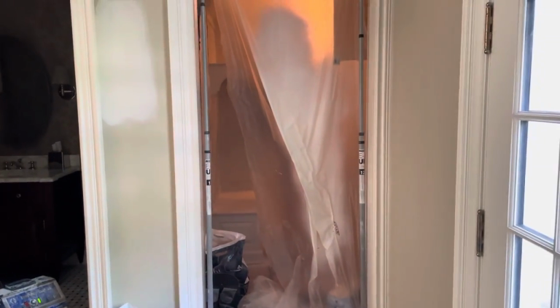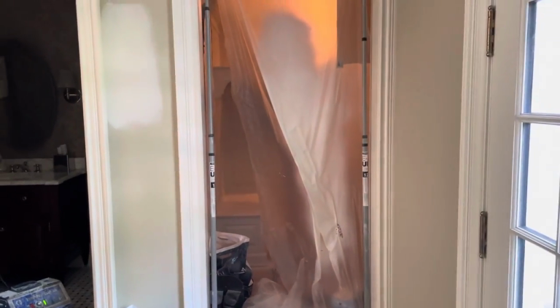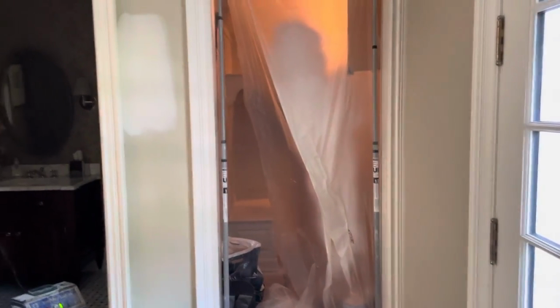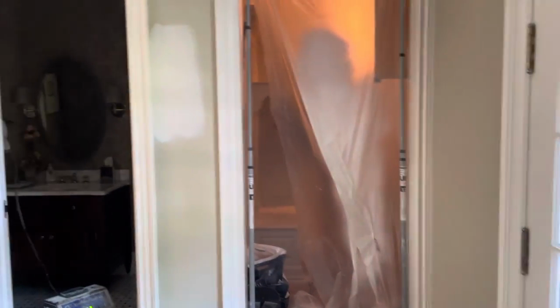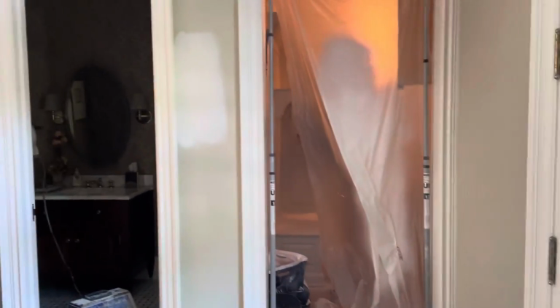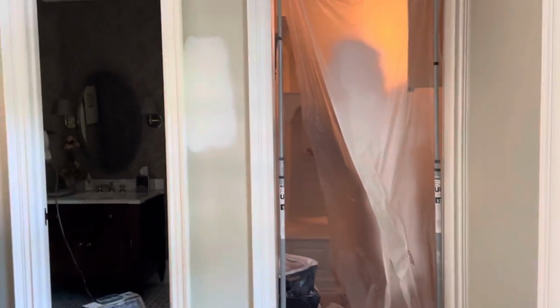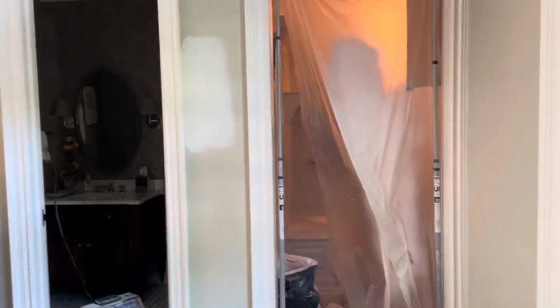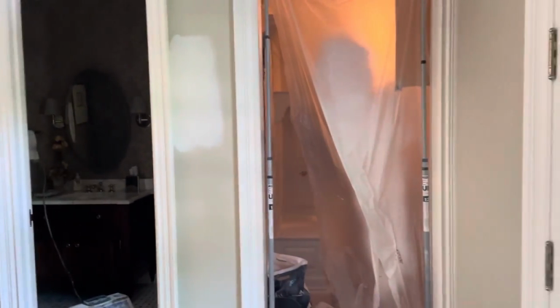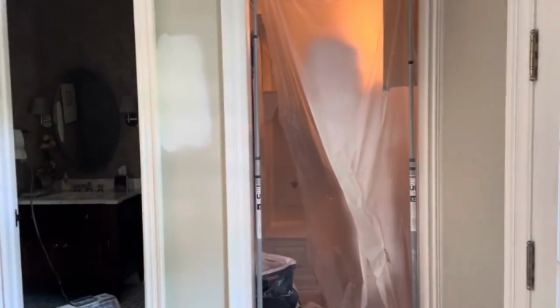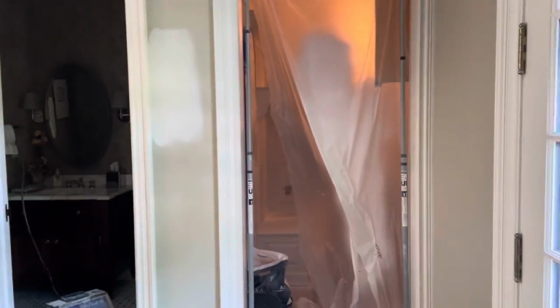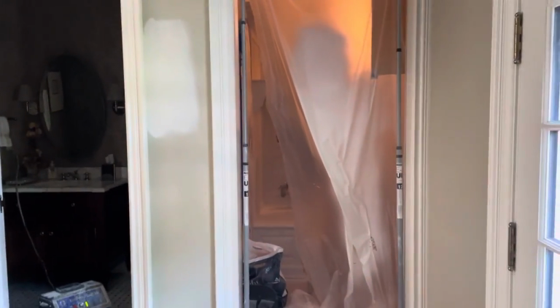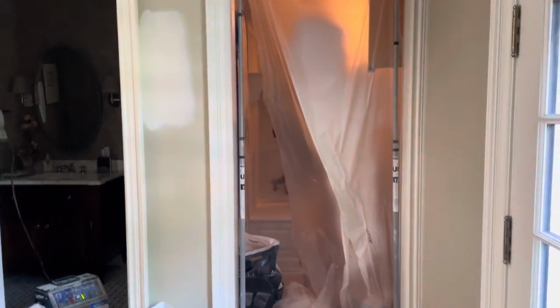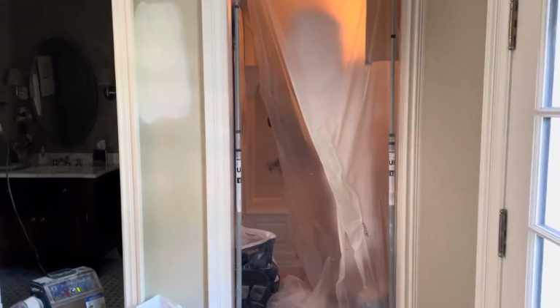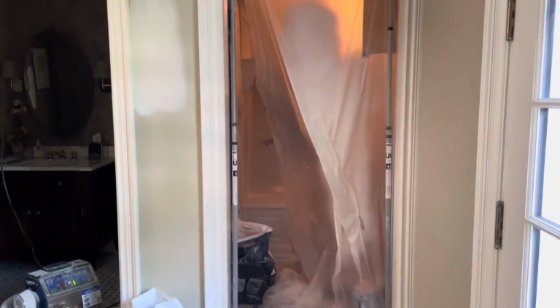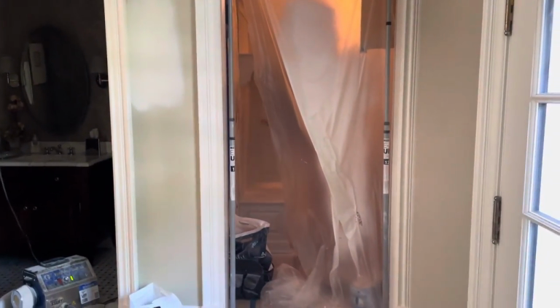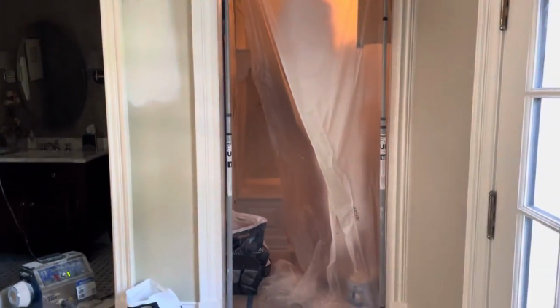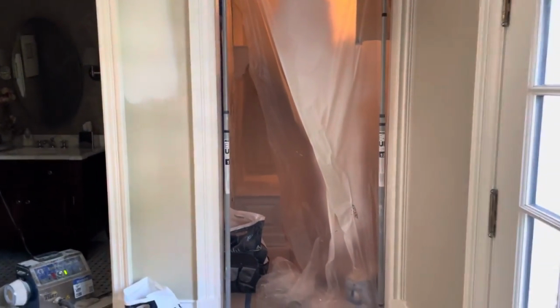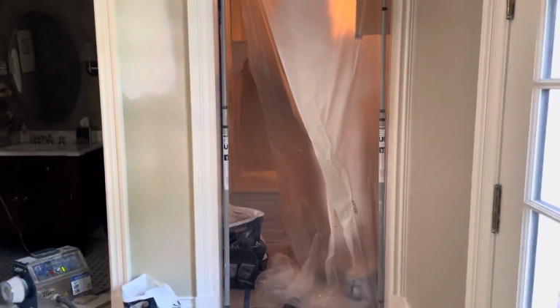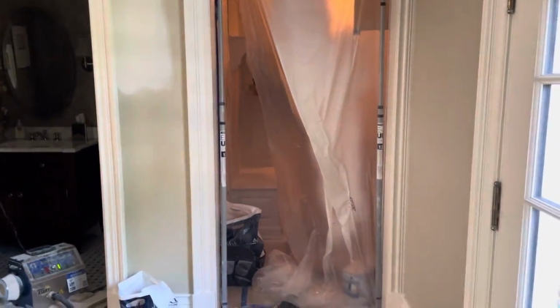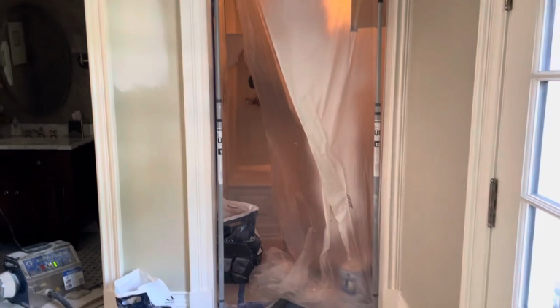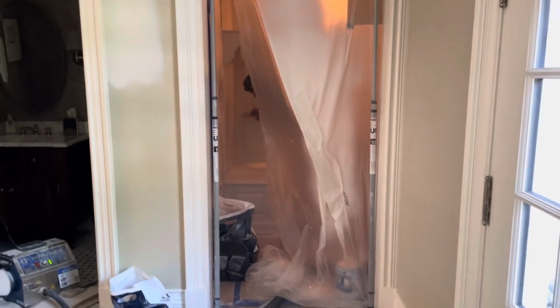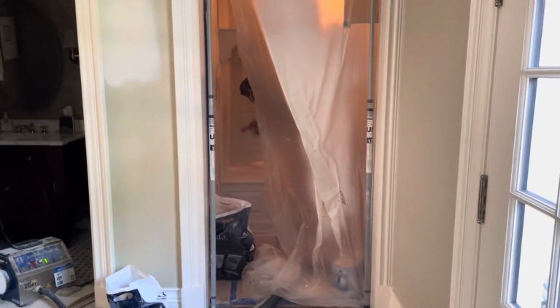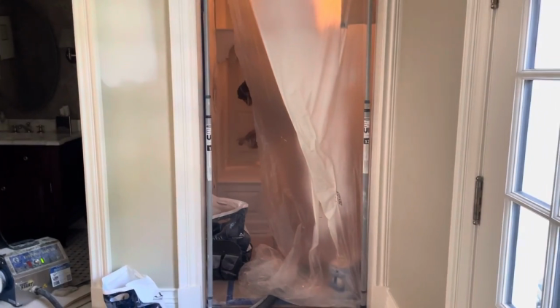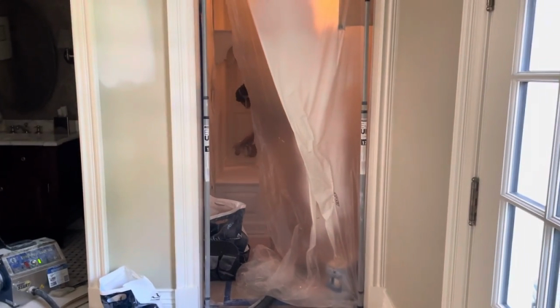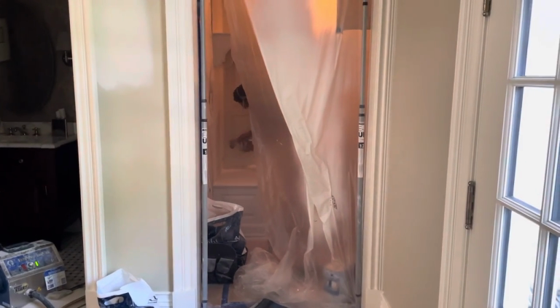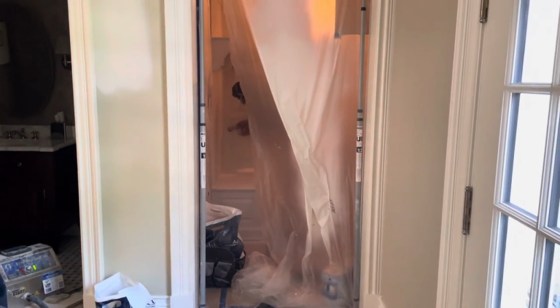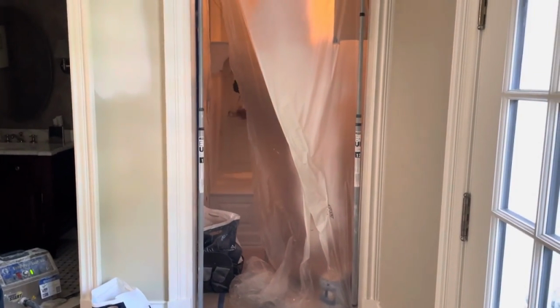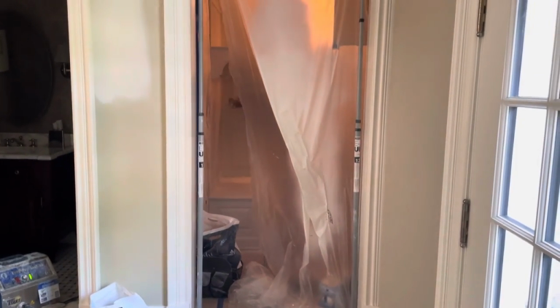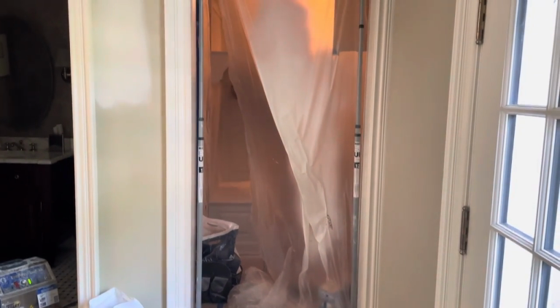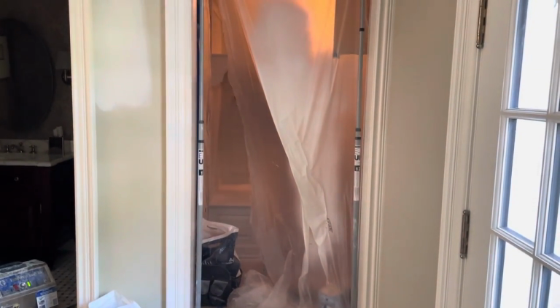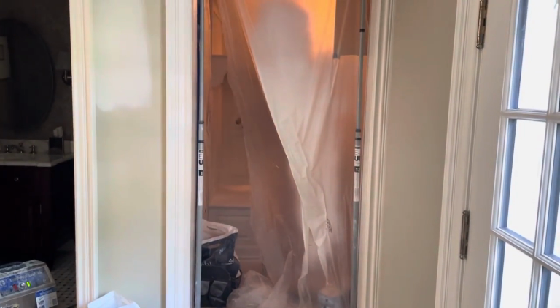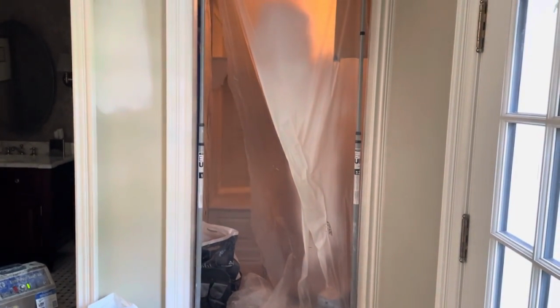Hey everybody, Dave Cook from Franco Painting and Wallpaper. It's a little dusty today — we're showing the painting of cabinets inside of the house.